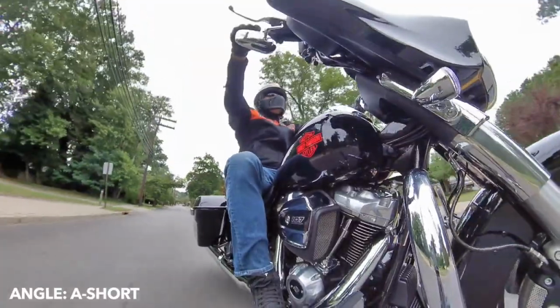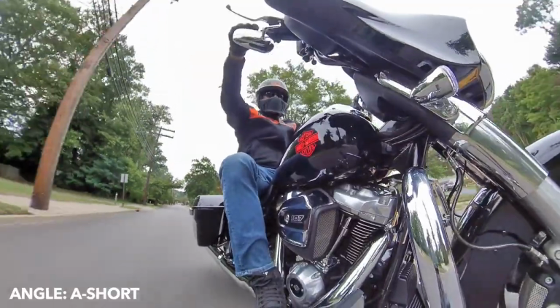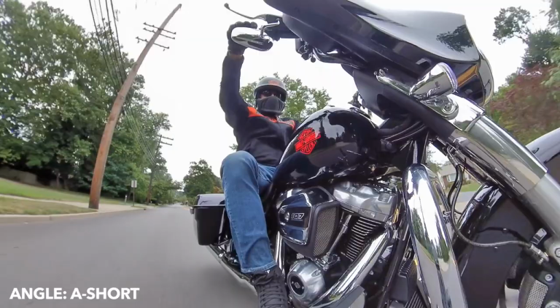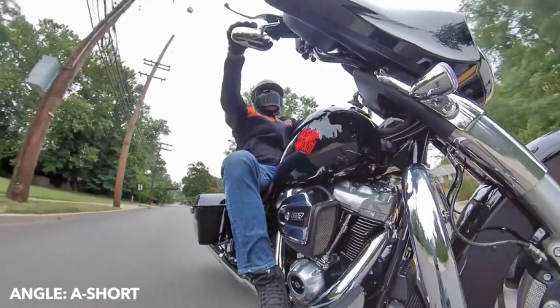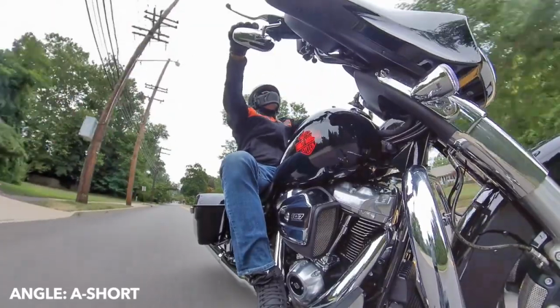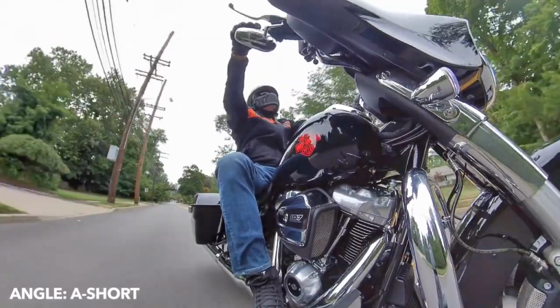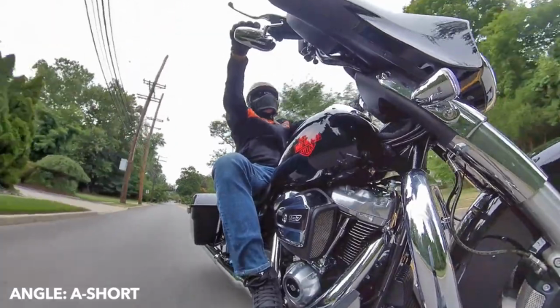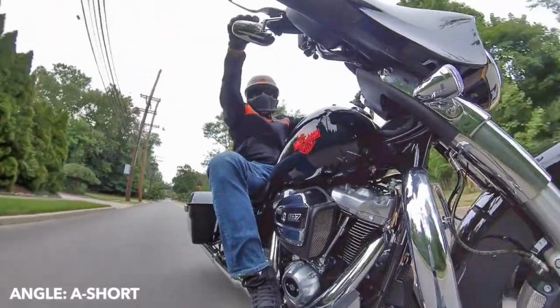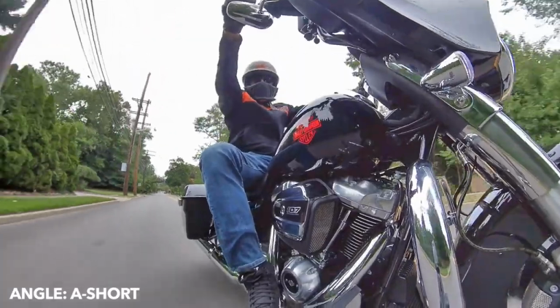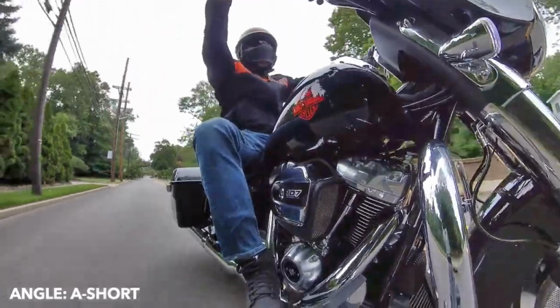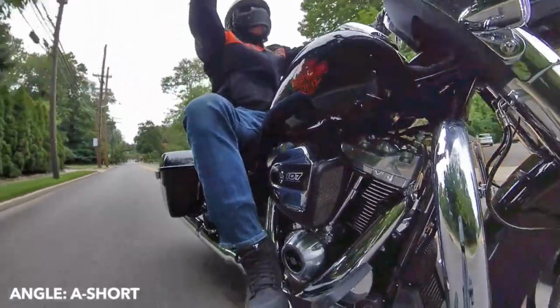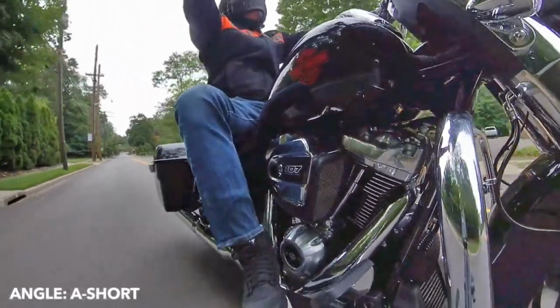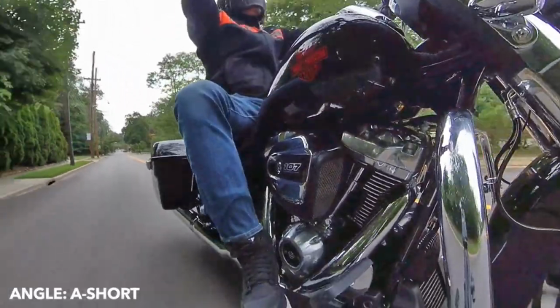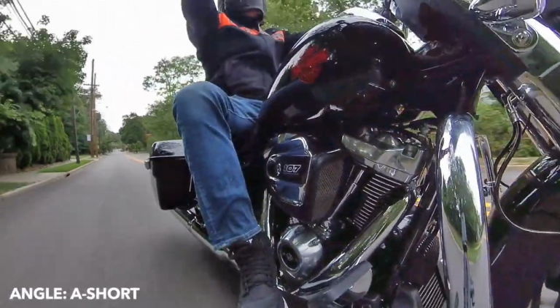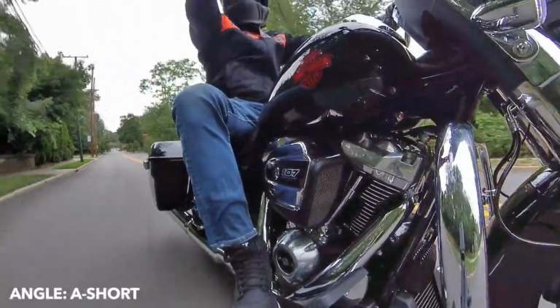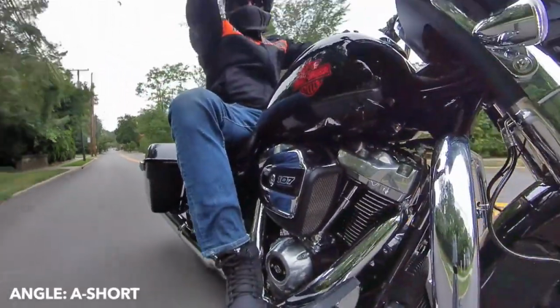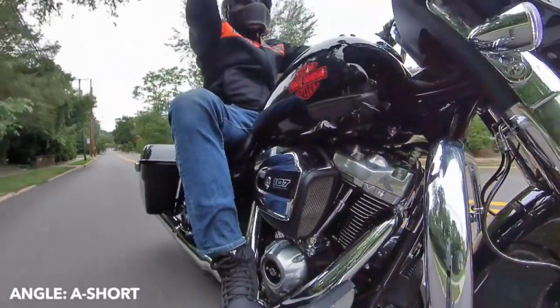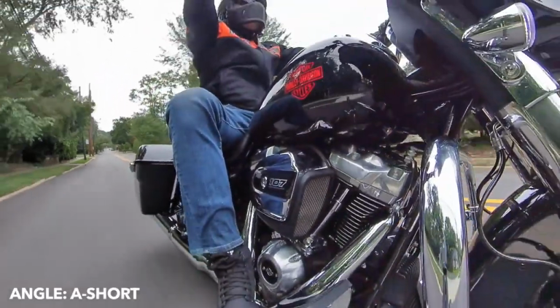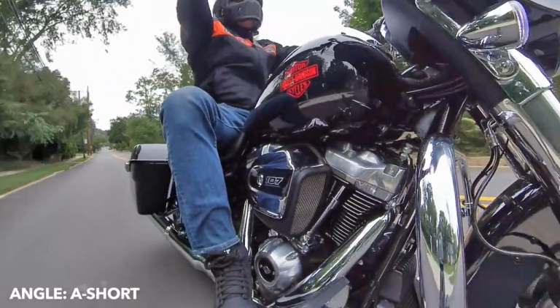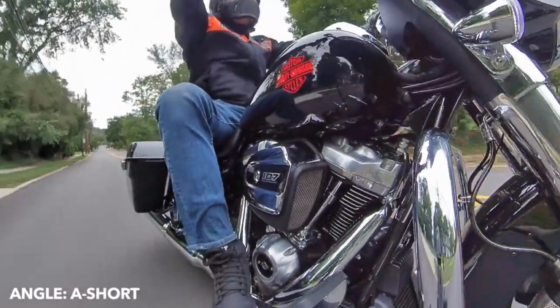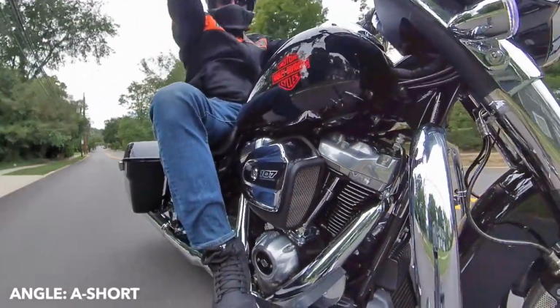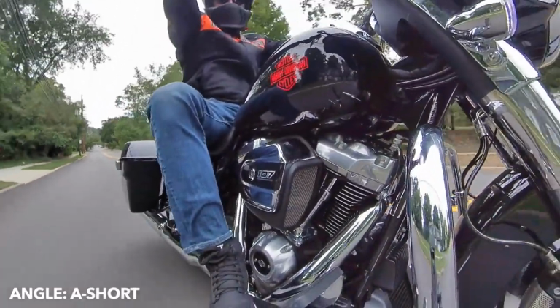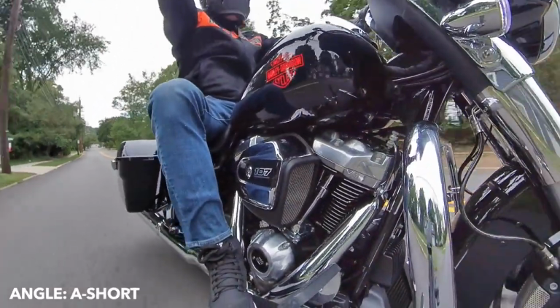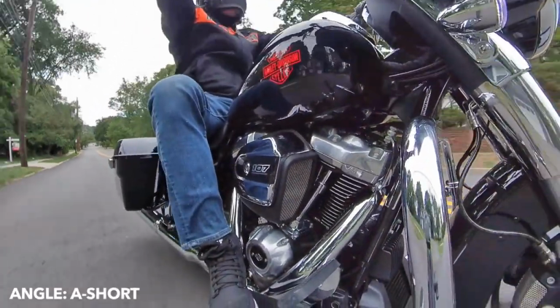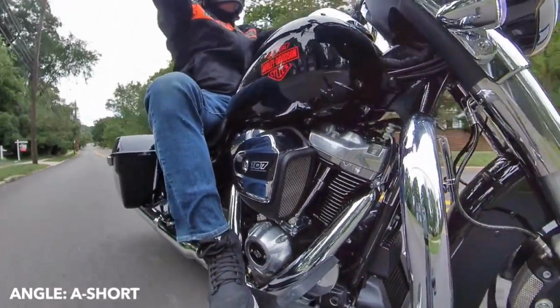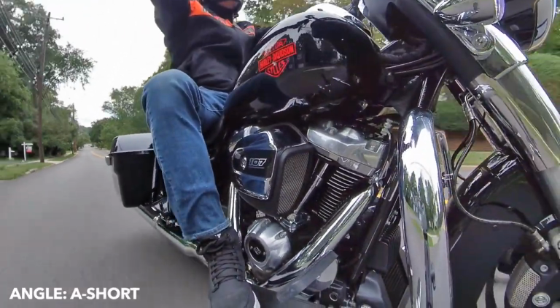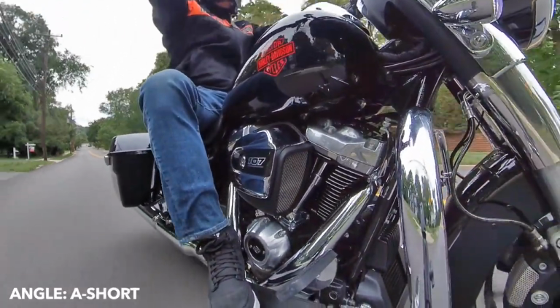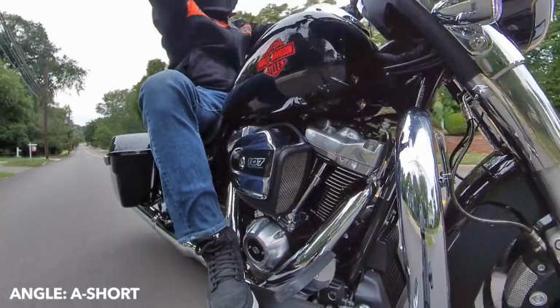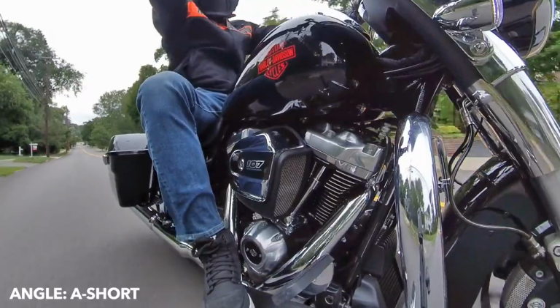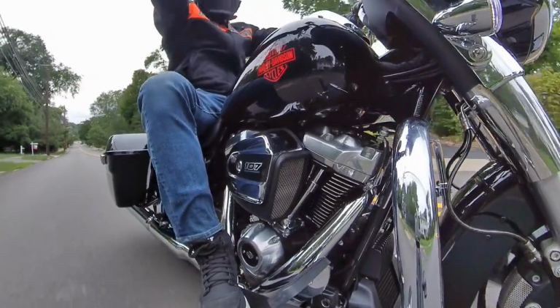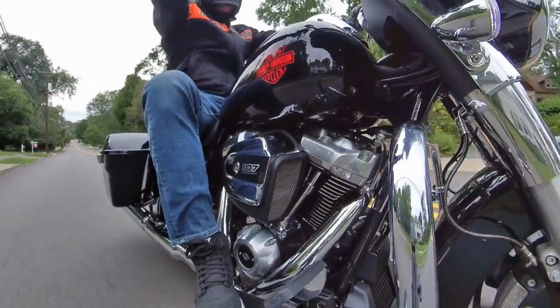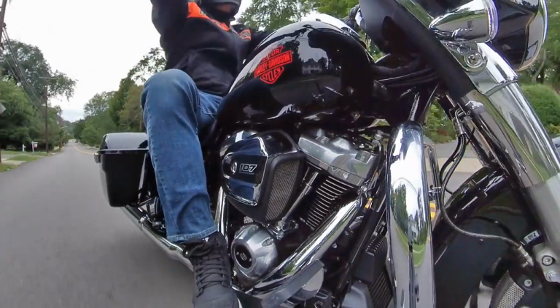The camera is in the A short position — all the way in the front on the bottom, no selfie stick.